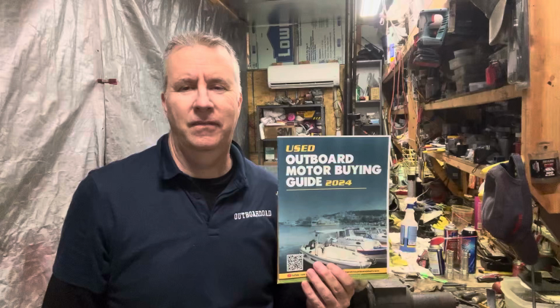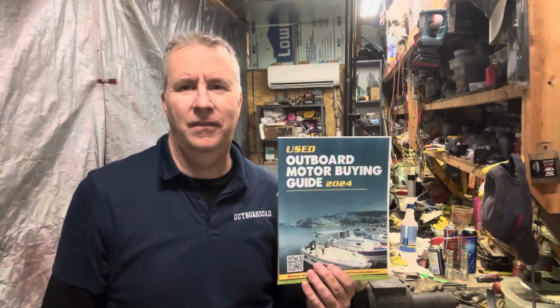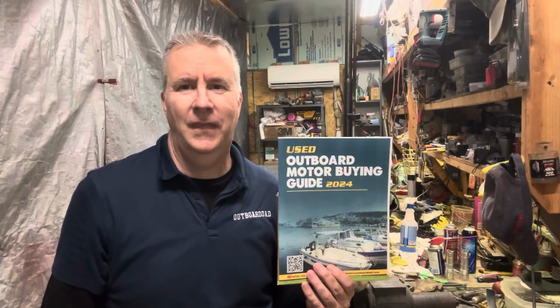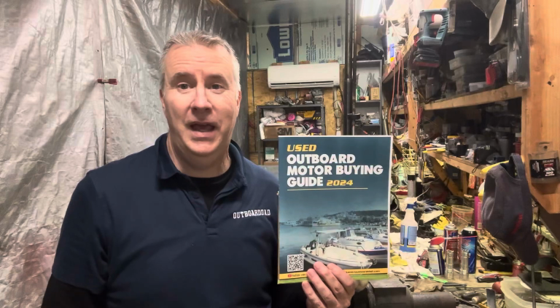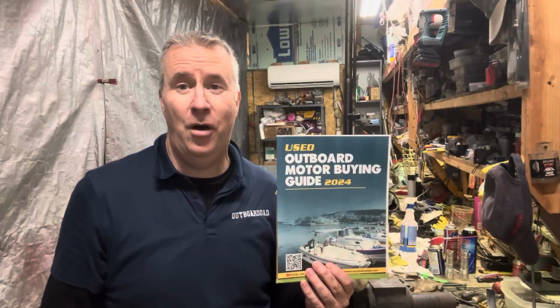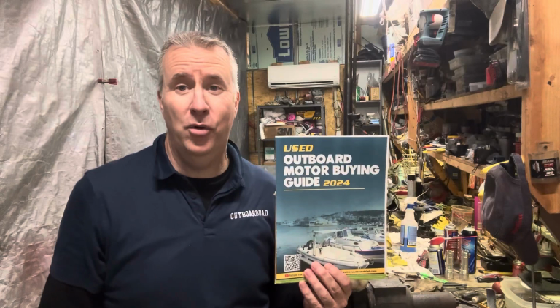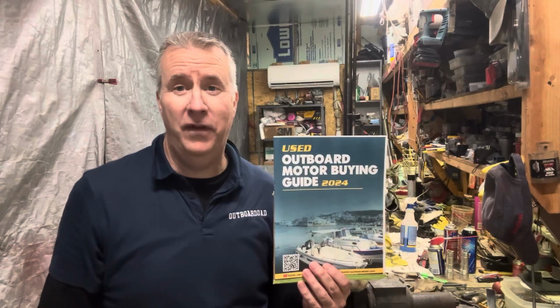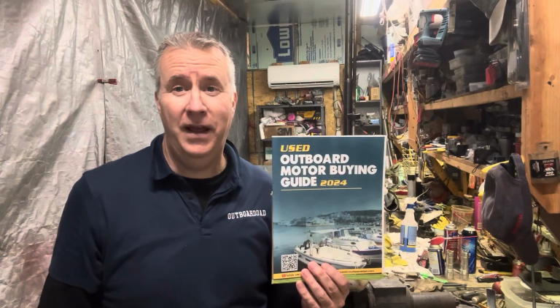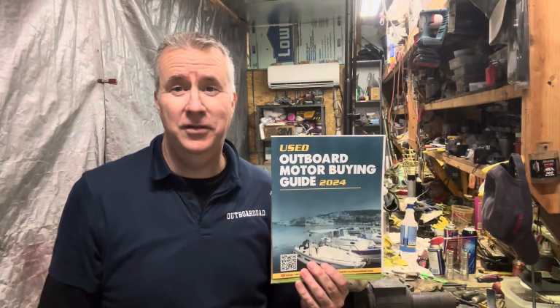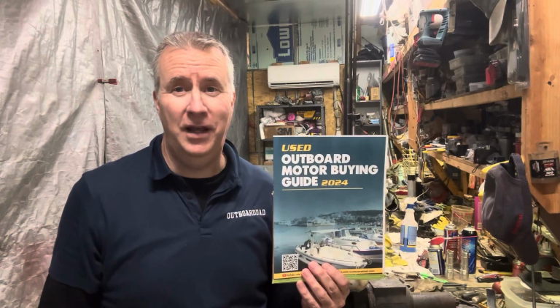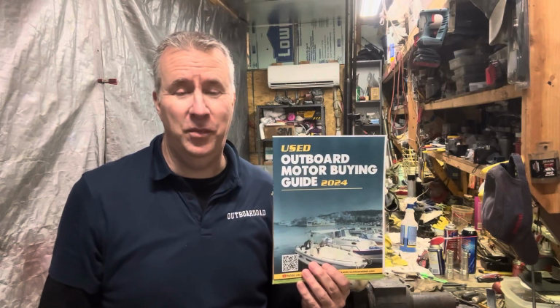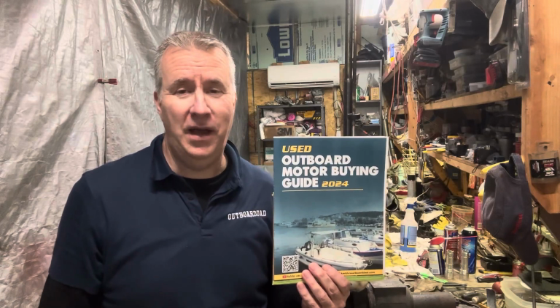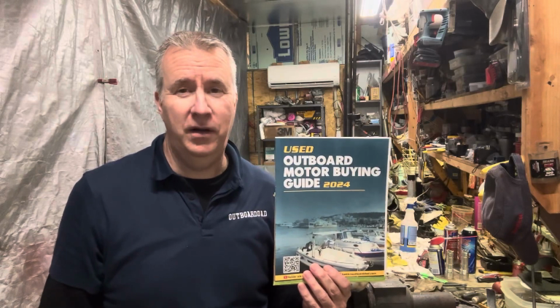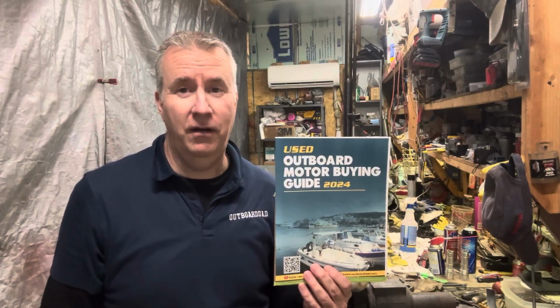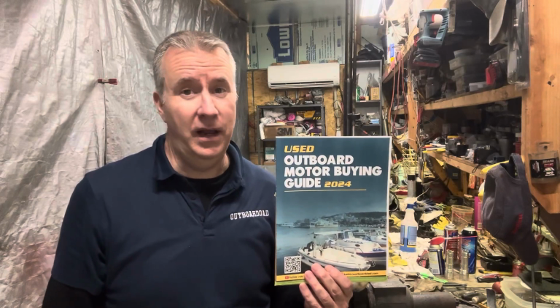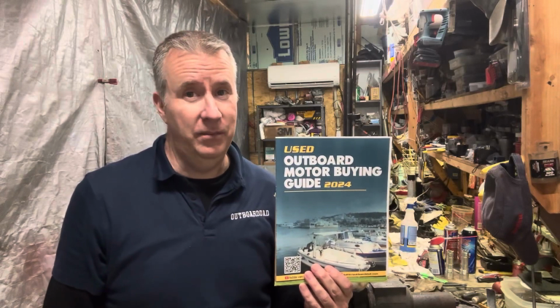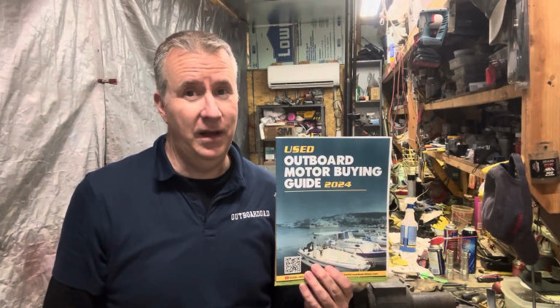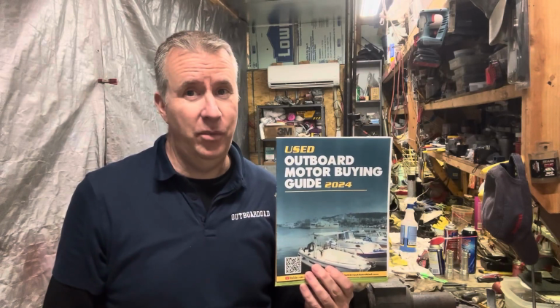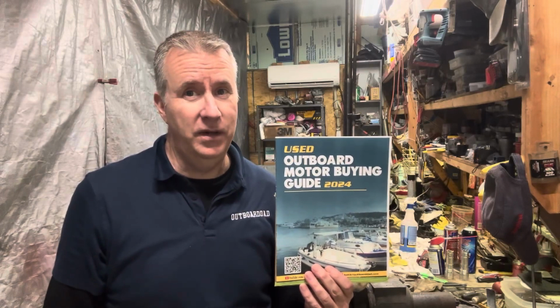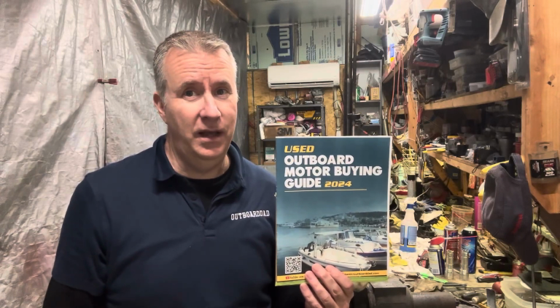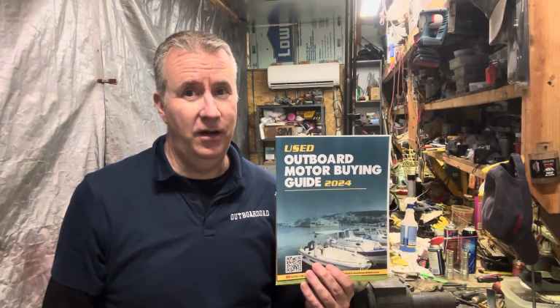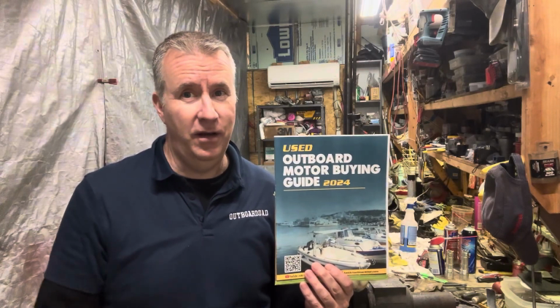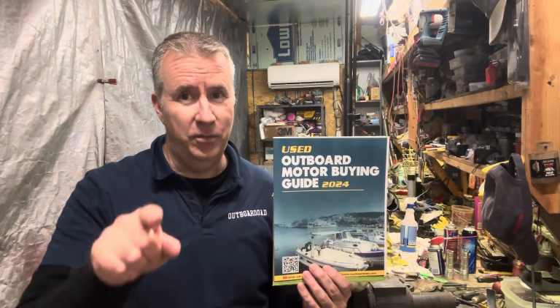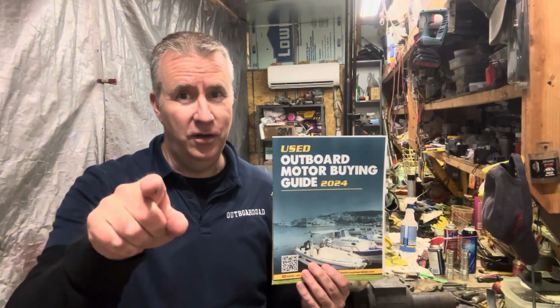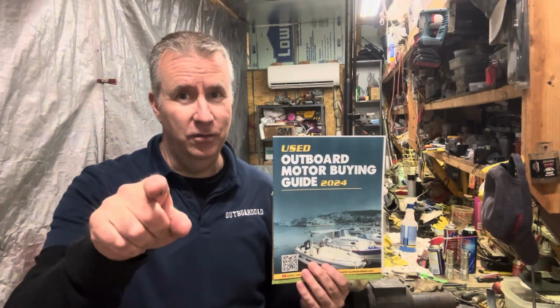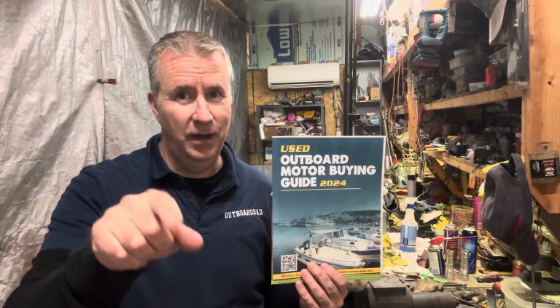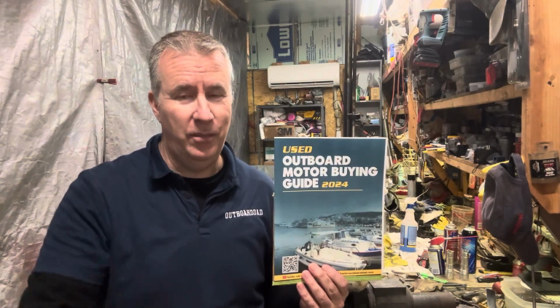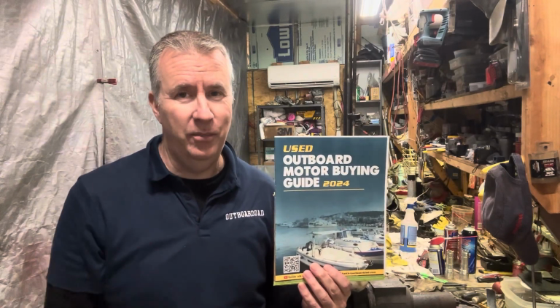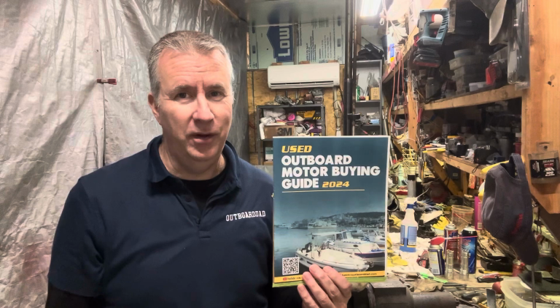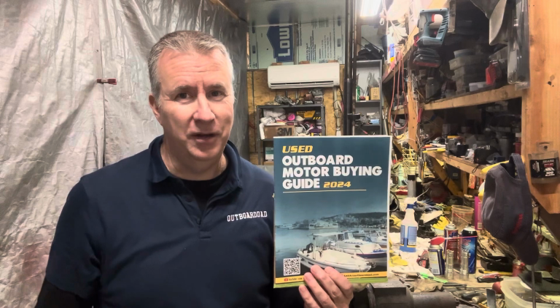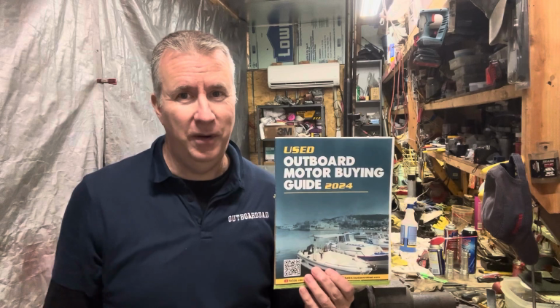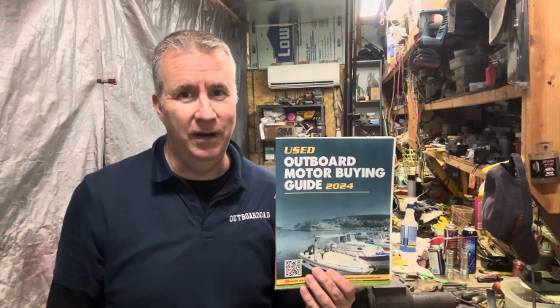Hey Outboard fans, Keith McGowan here. I am the Outboard Dad here to help you have a better boating experience.